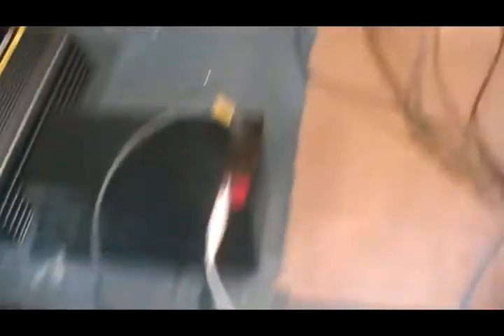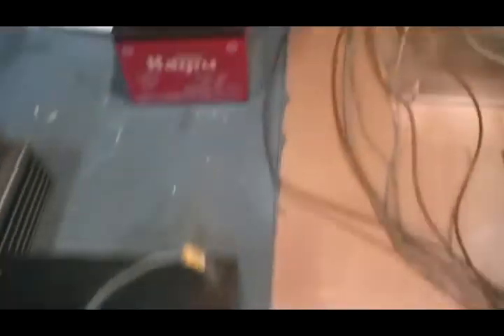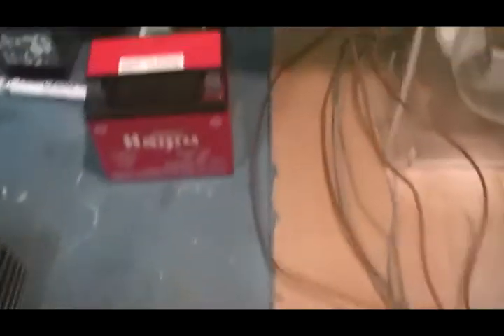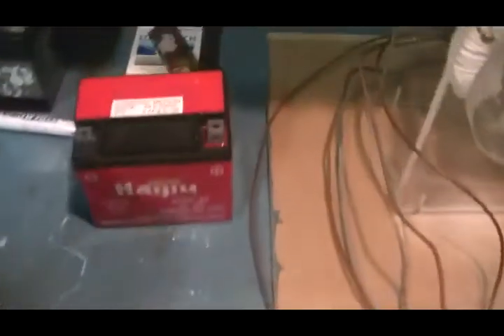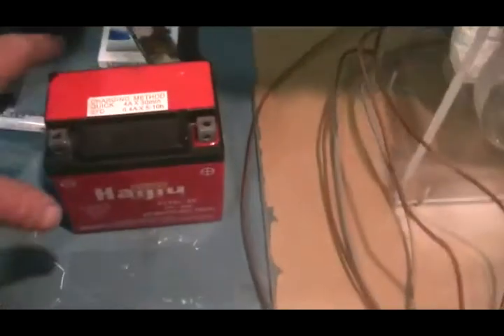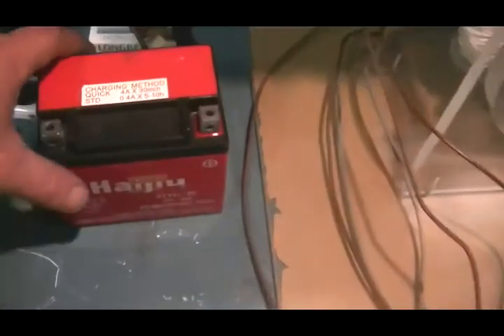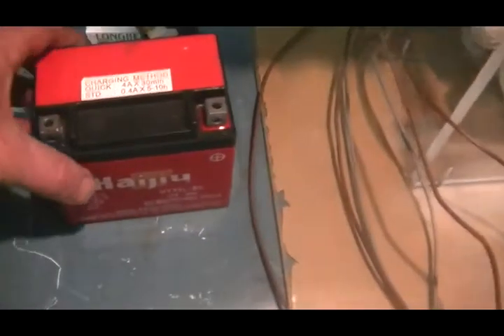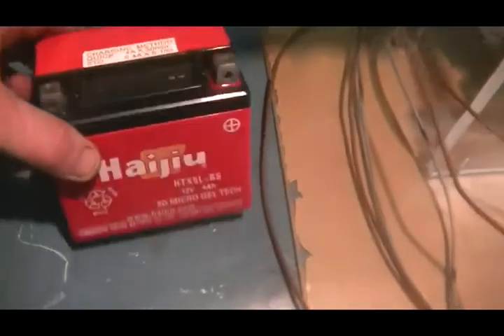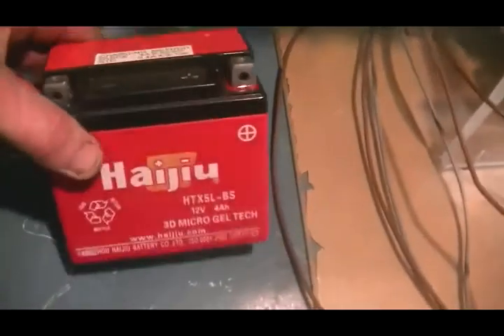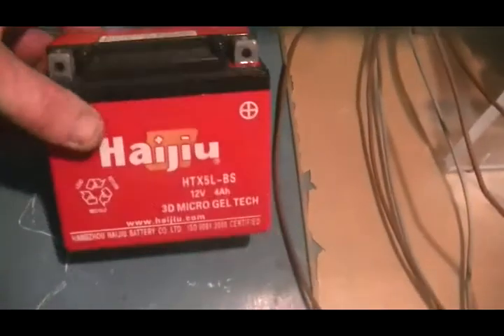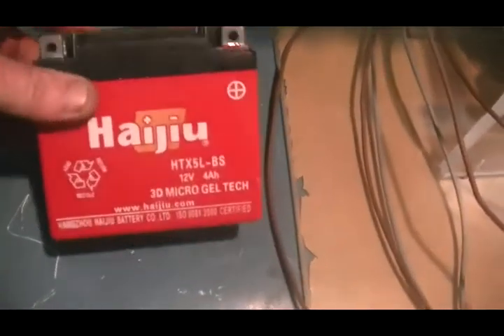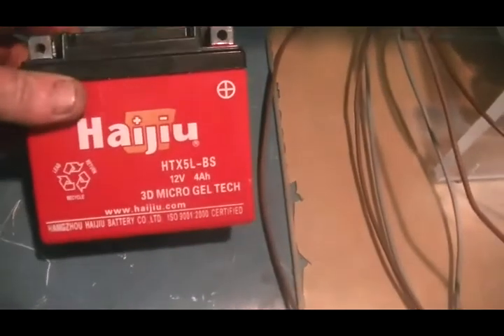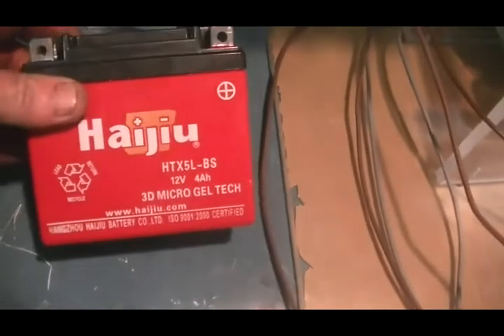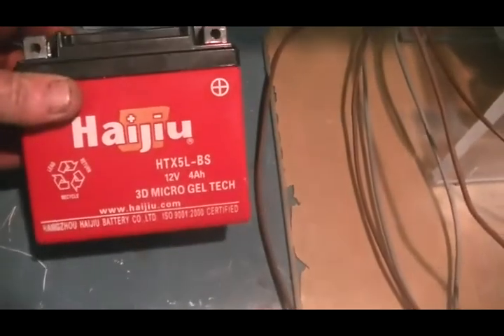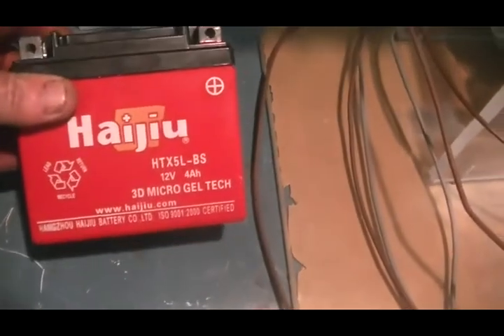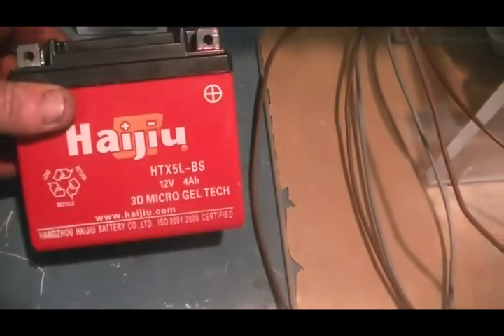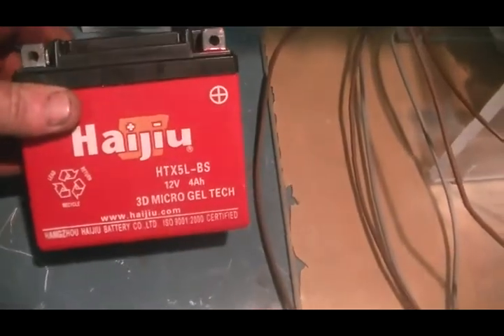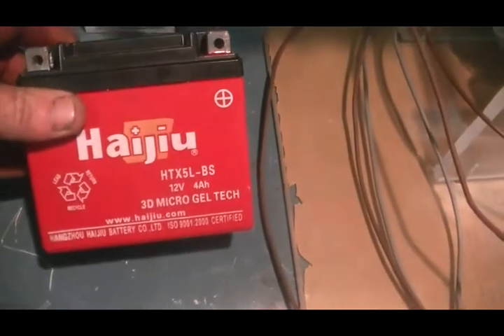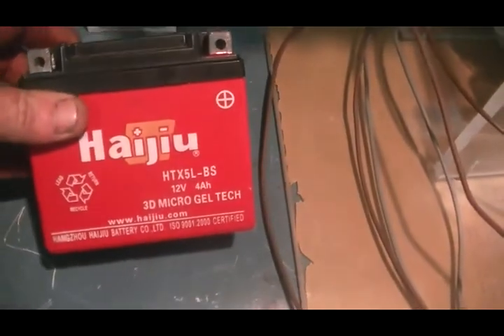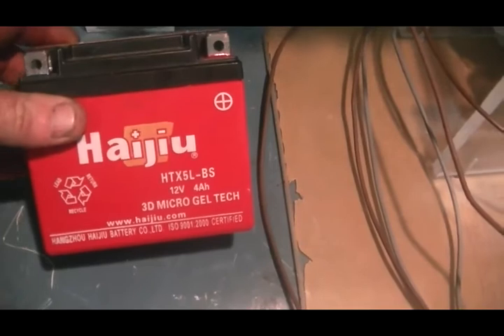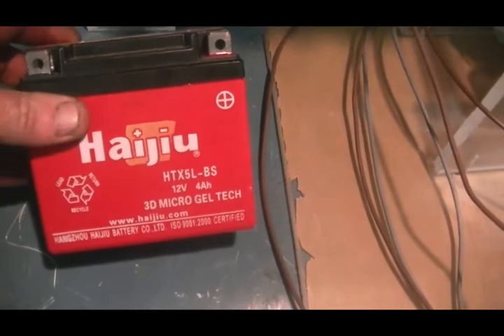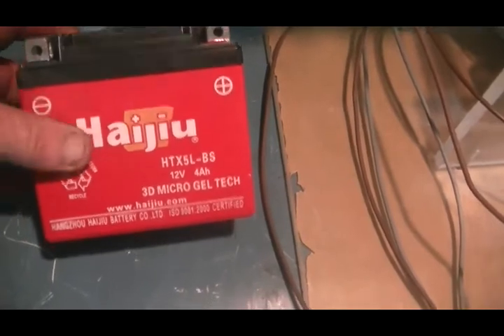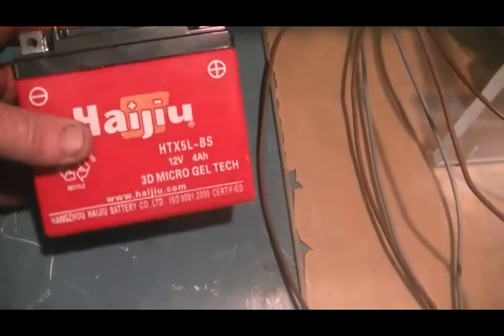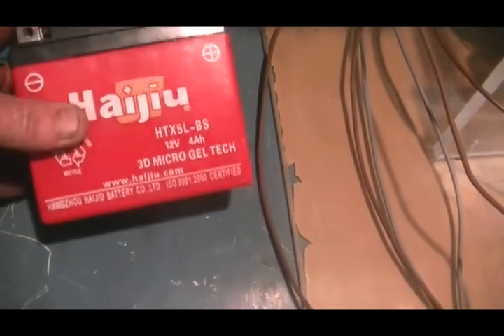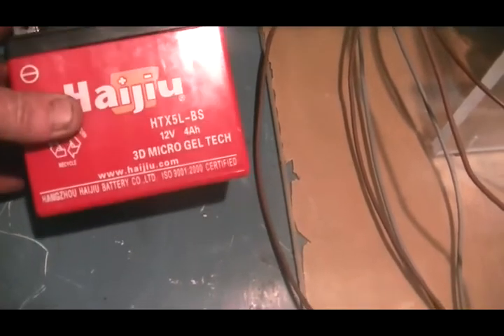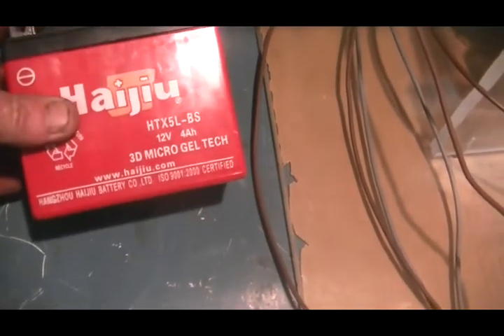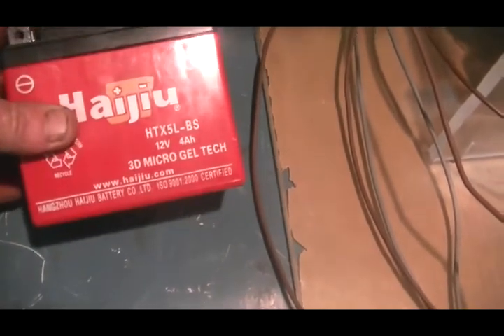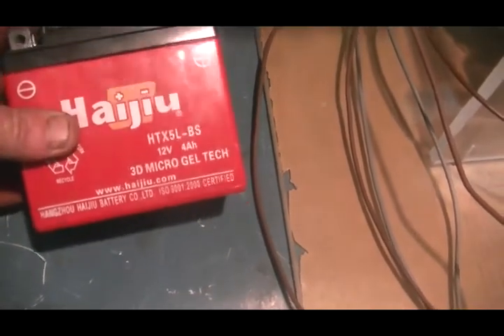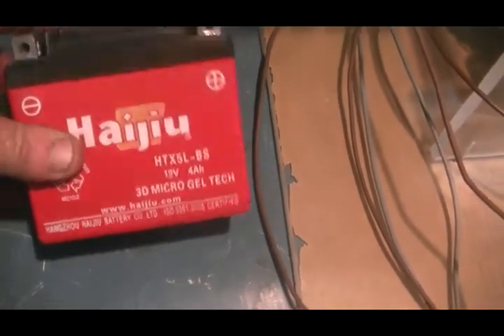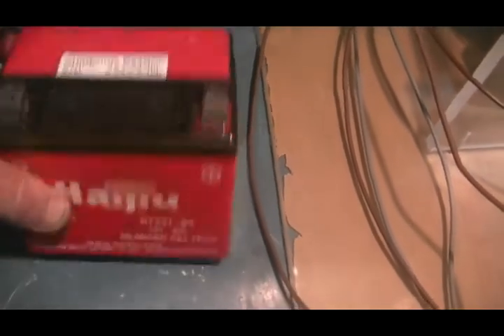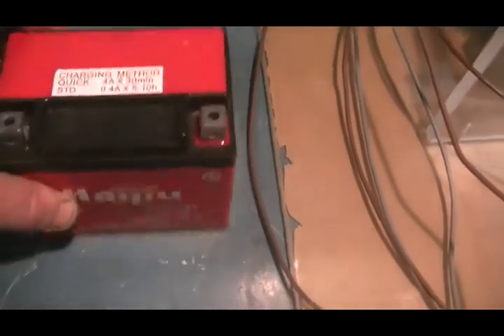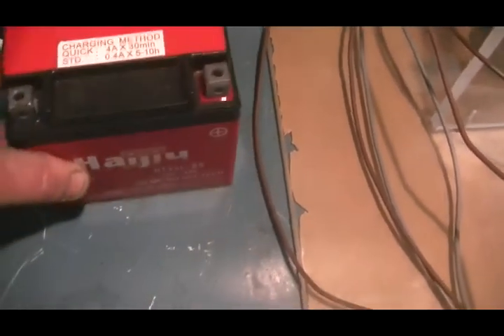I've also scored this little battery as well. I'm going to try and bring it back to life — a handy little size to have.